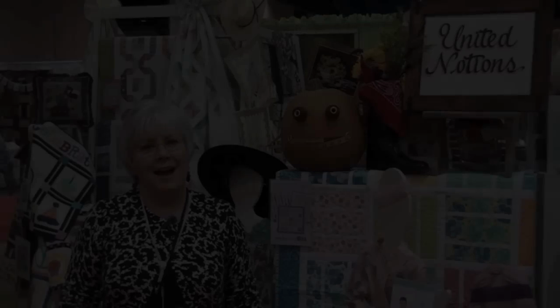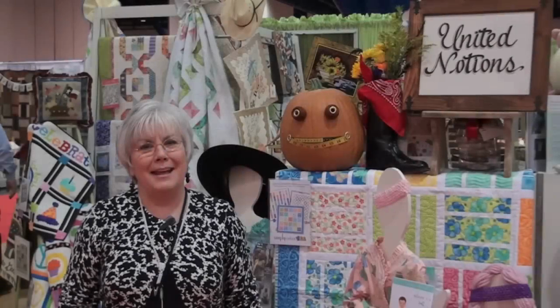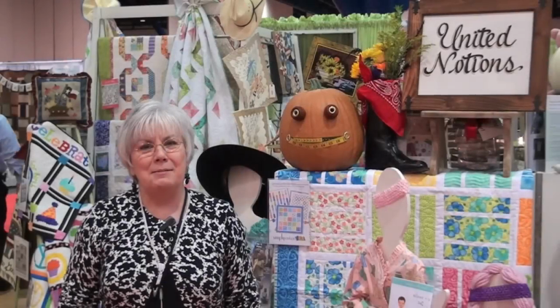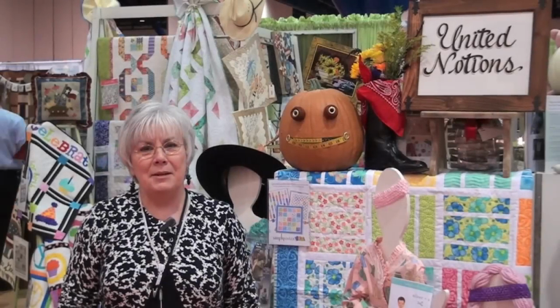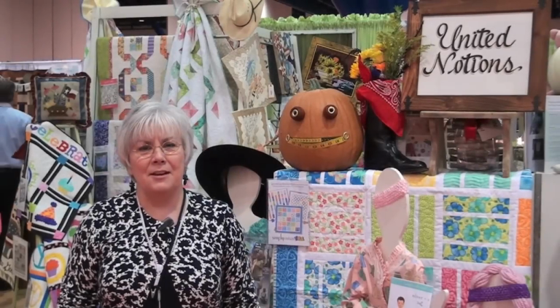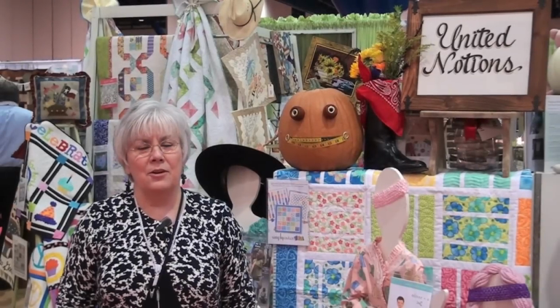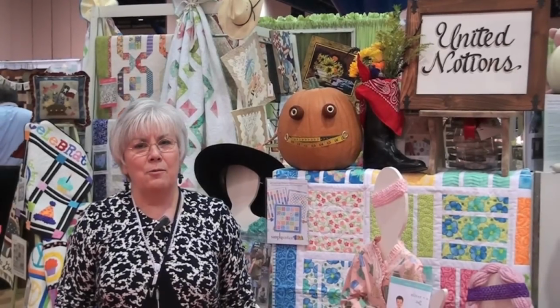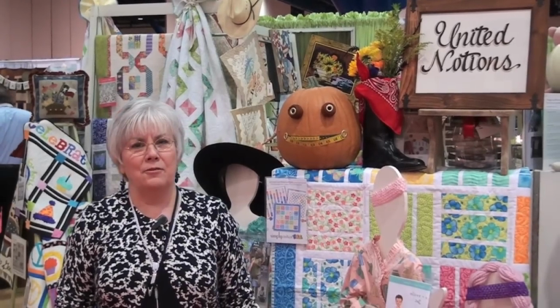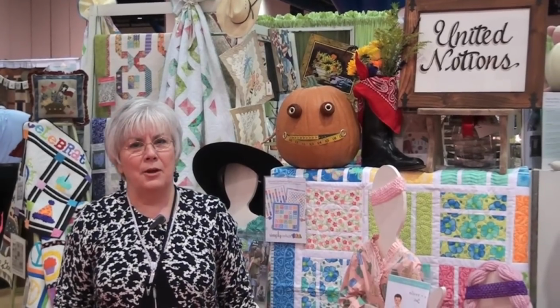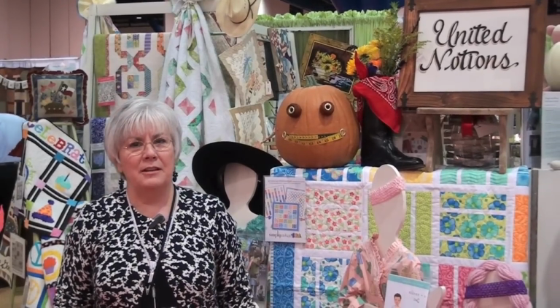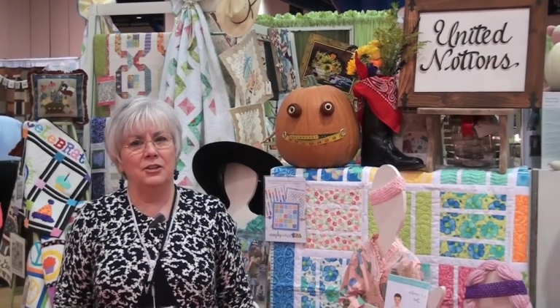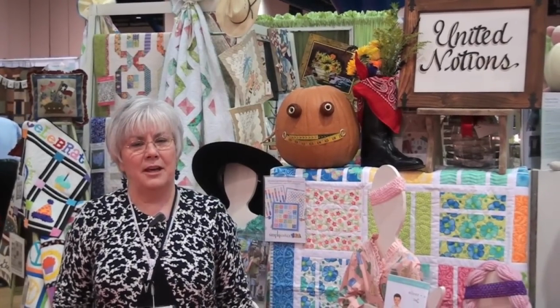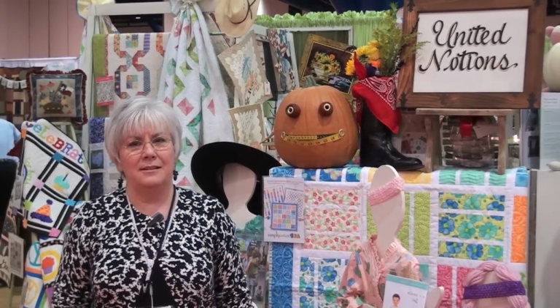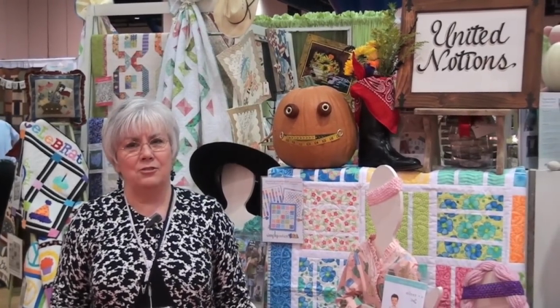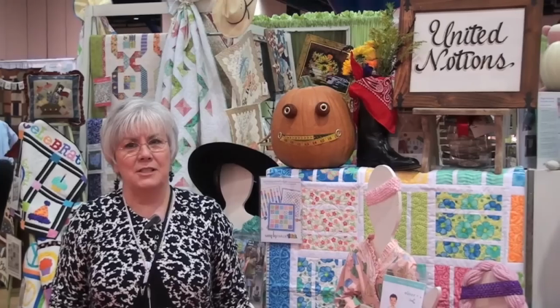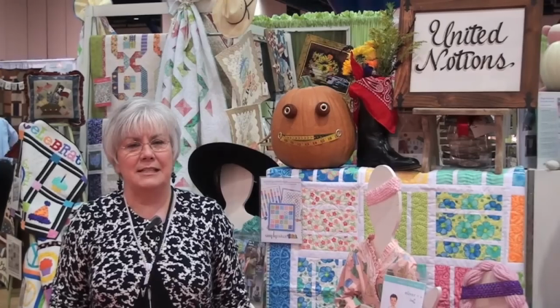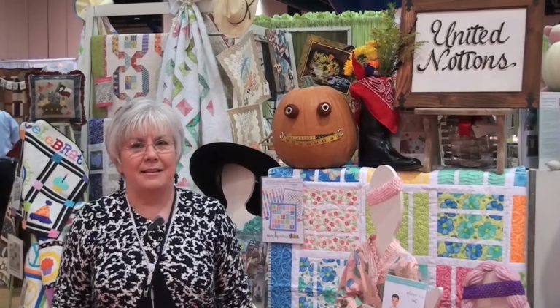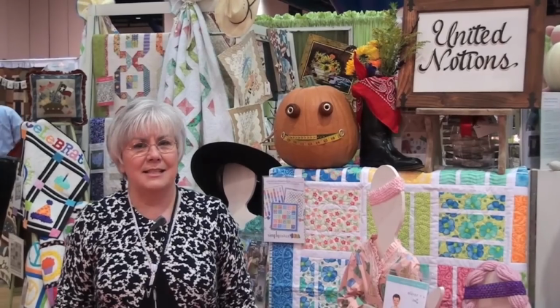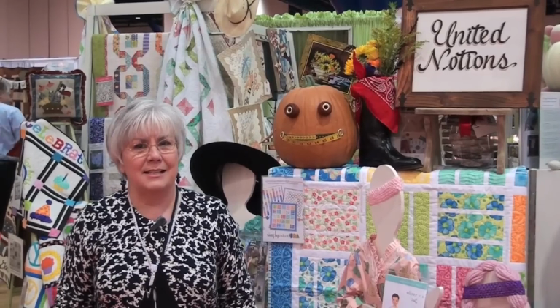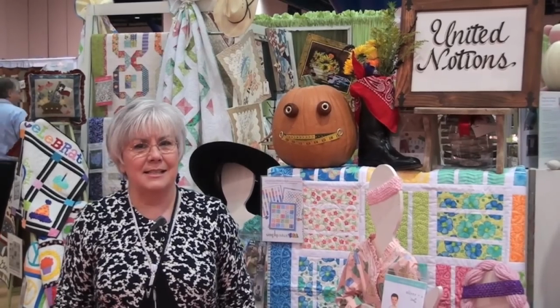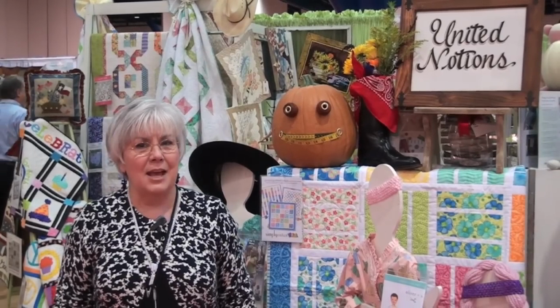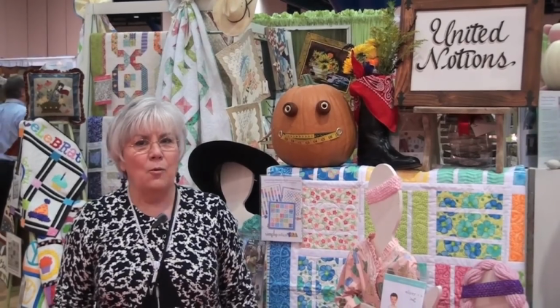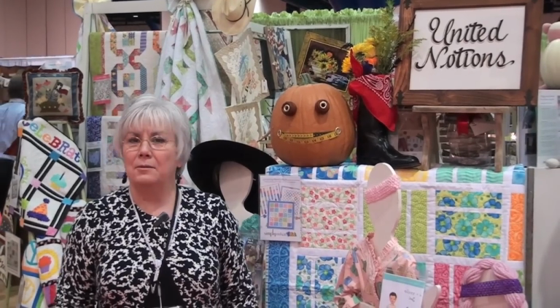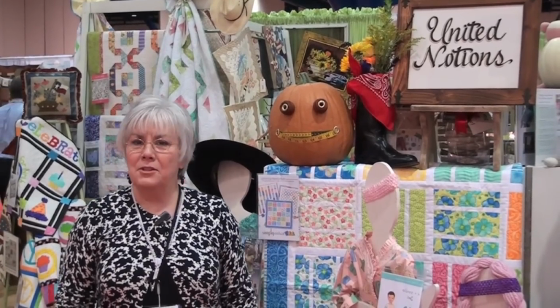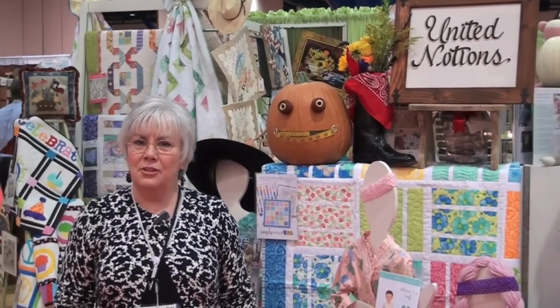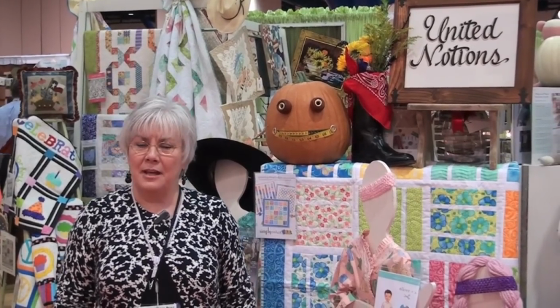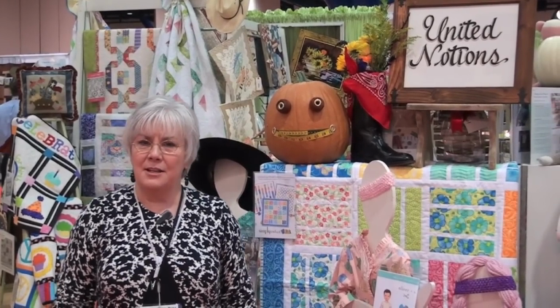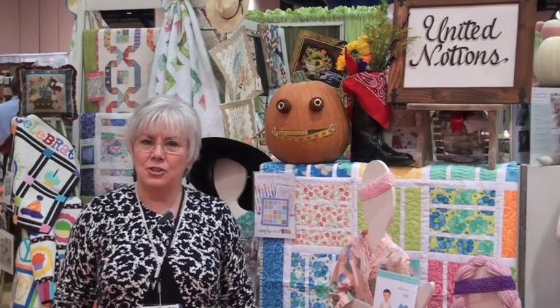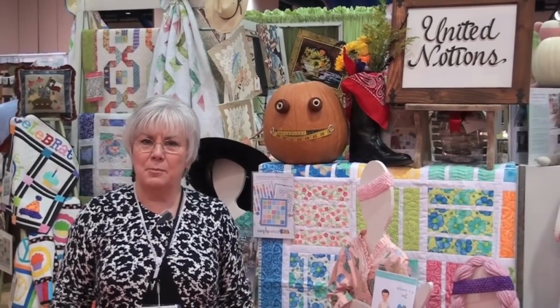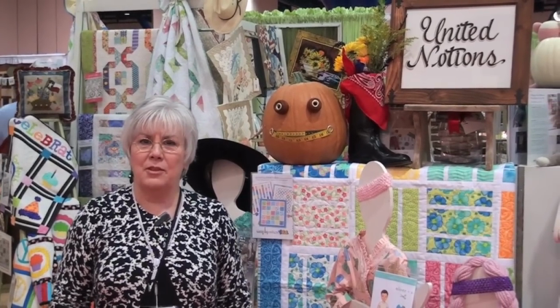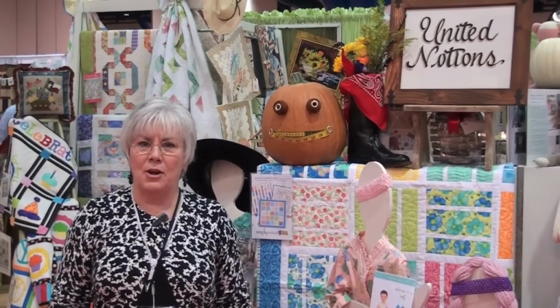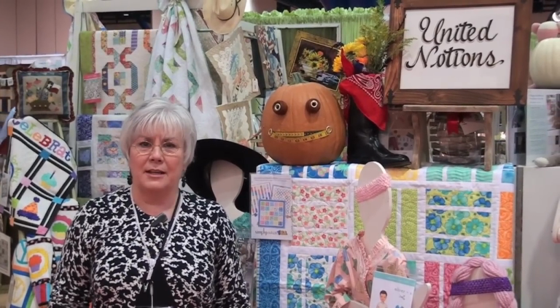Hi, I'm Debbie Duckworth. I work for Moda United Notions in Dallas, Texas. Welcome to the United Notions booth at Market.